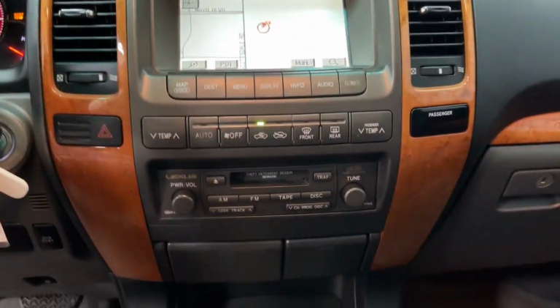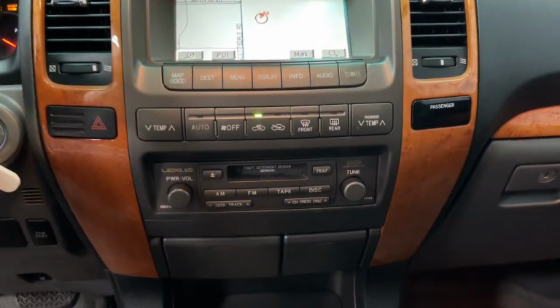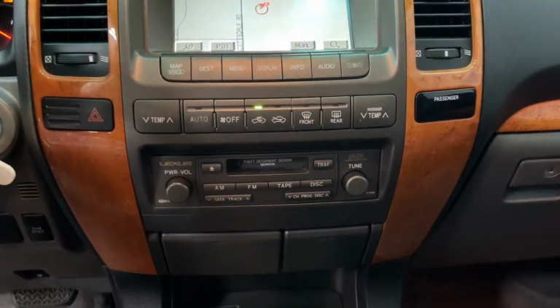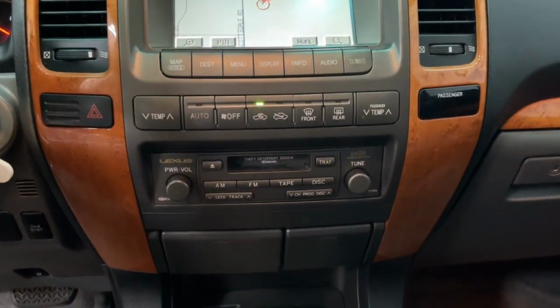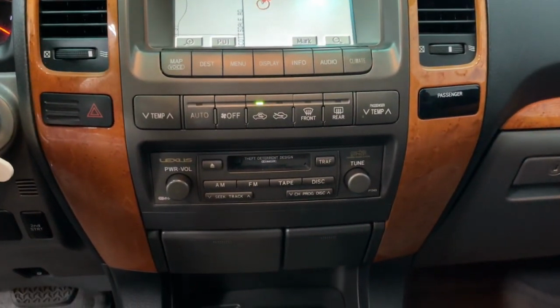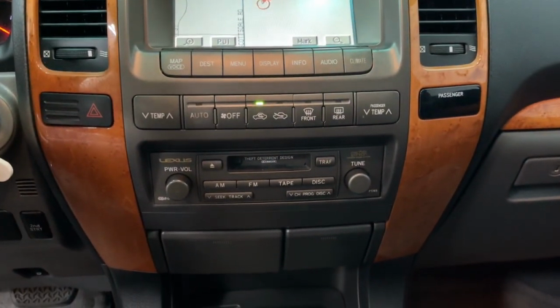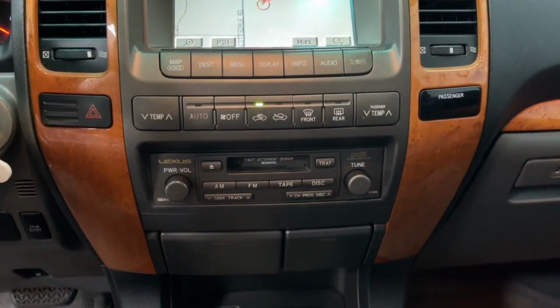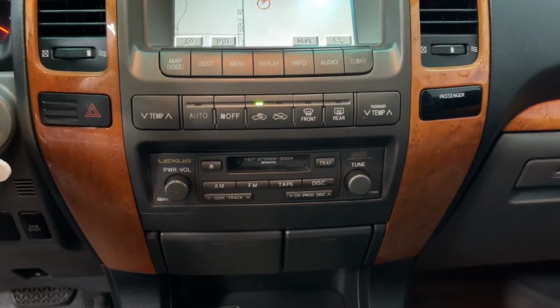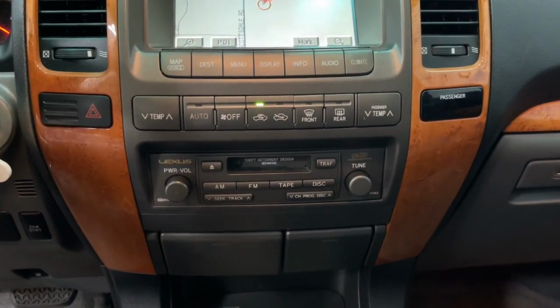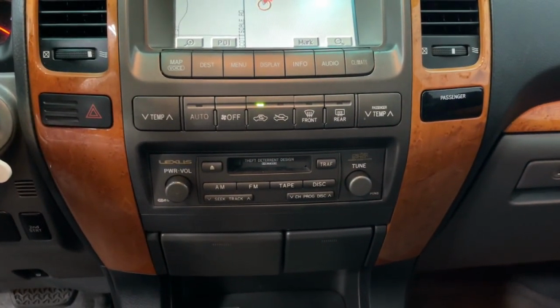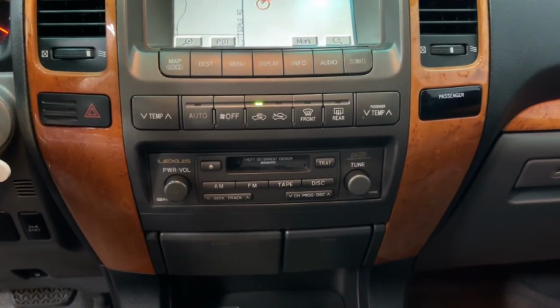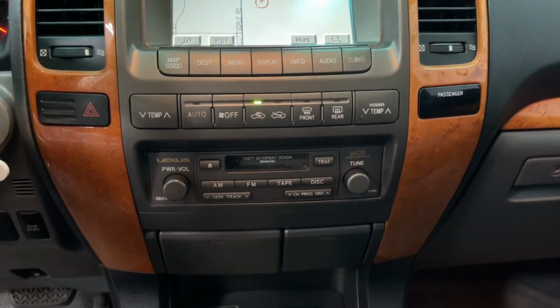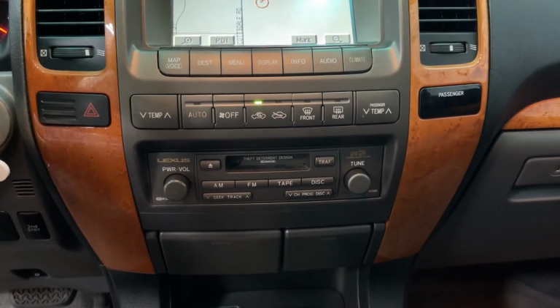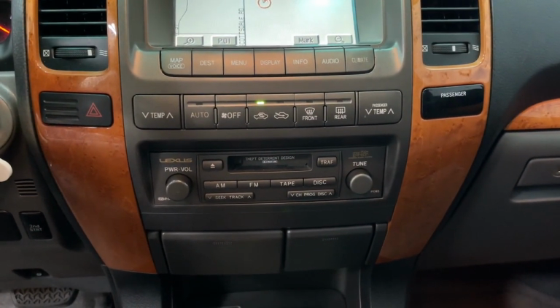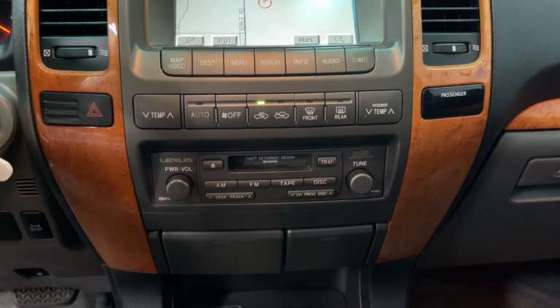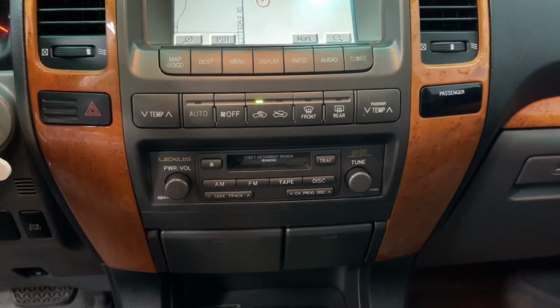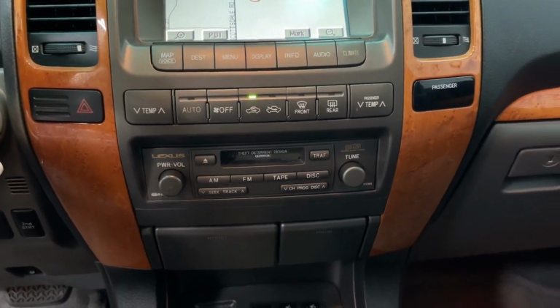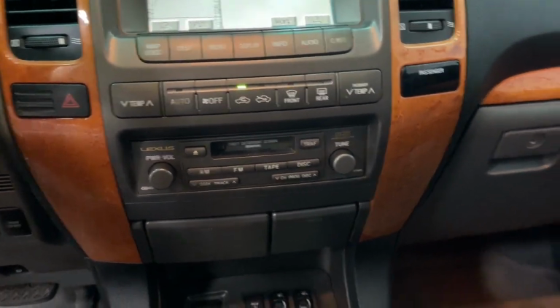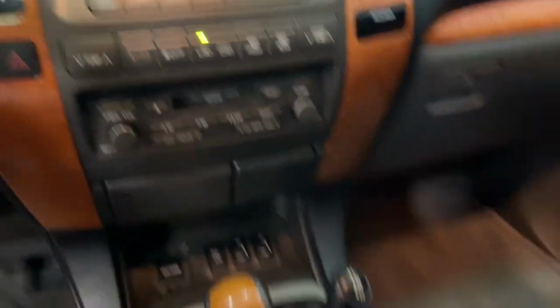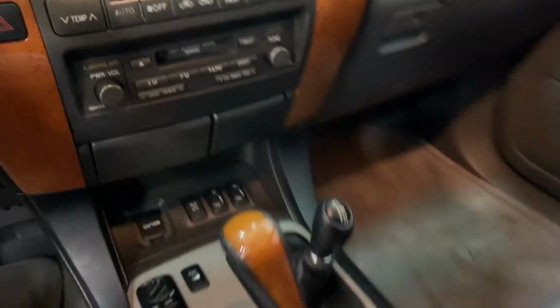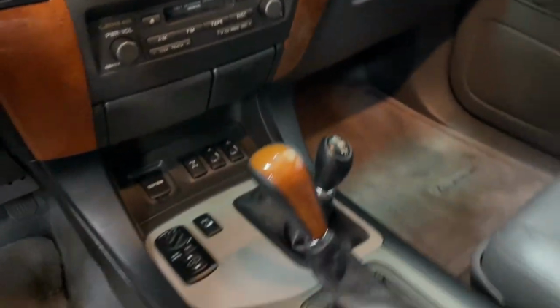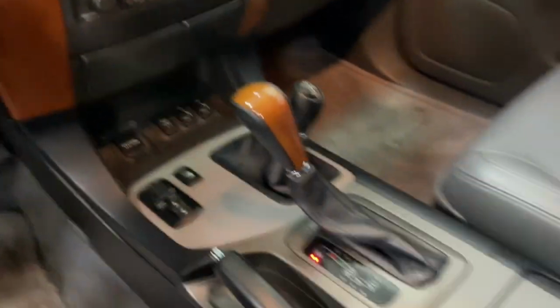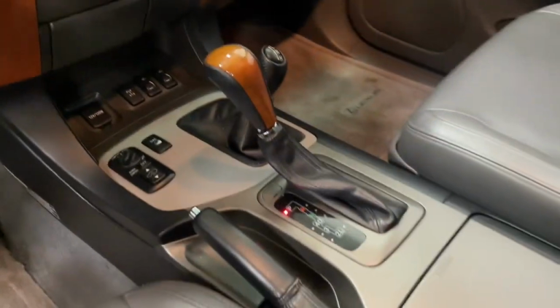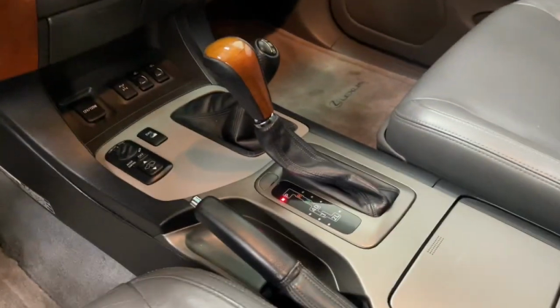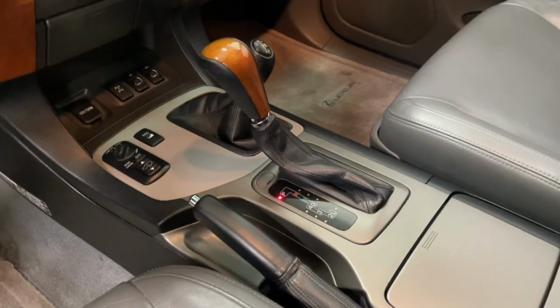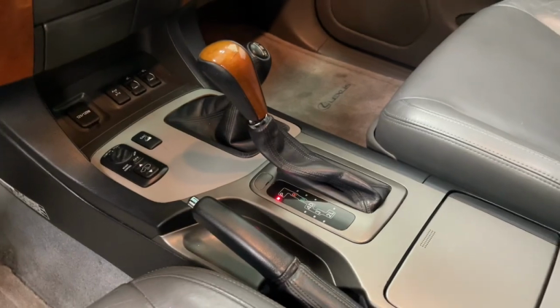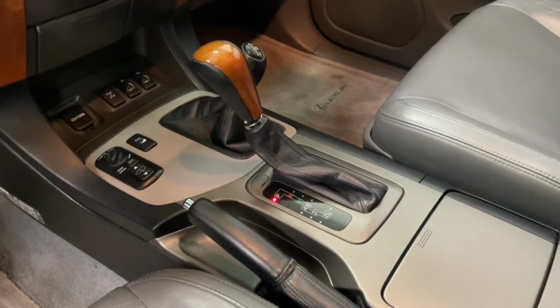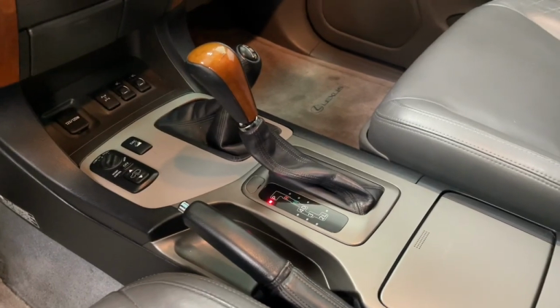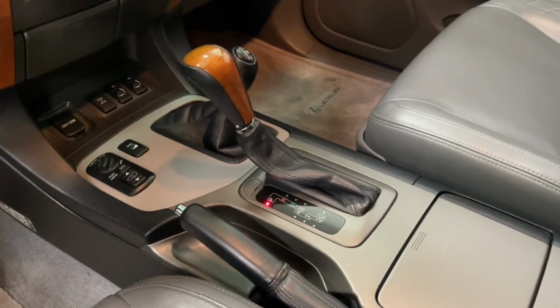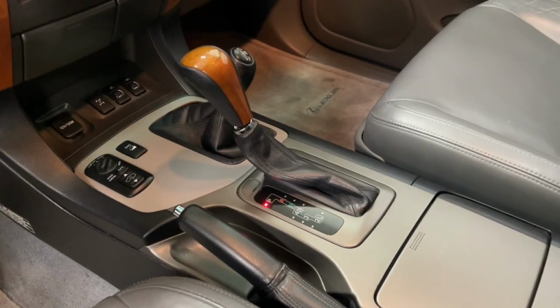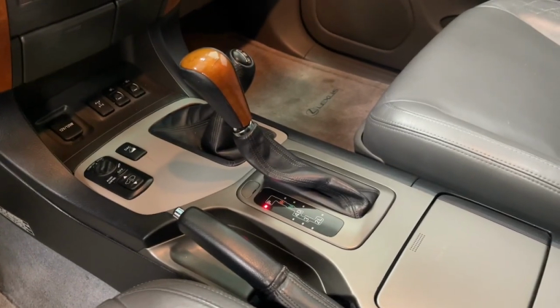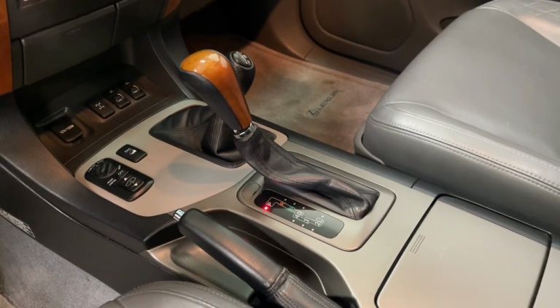Heated mirrors, fog lamps, aluminum wheels, heated front seat, and alarm.